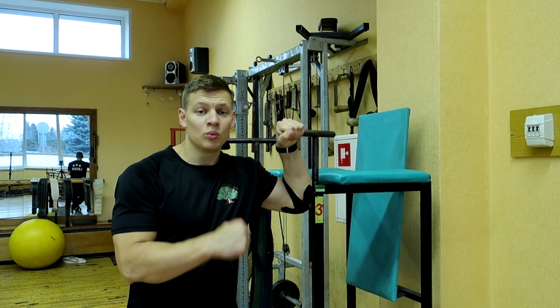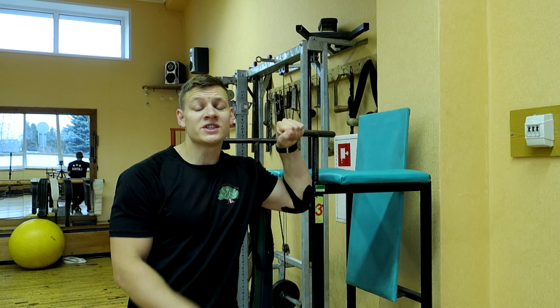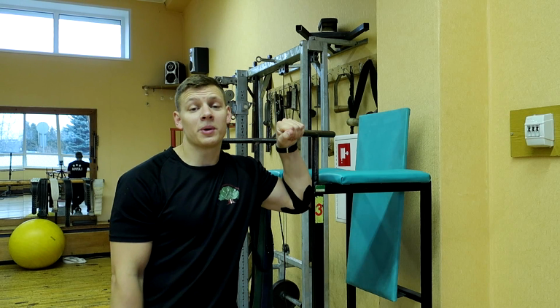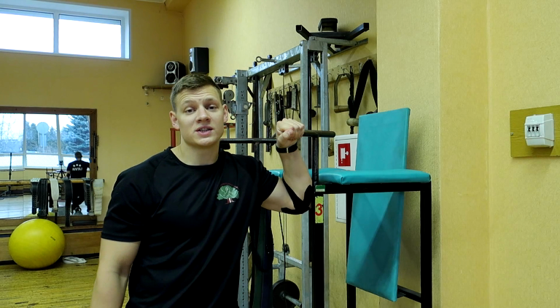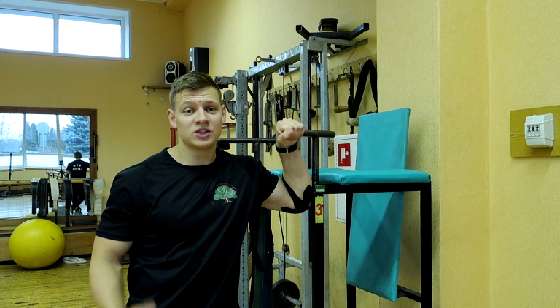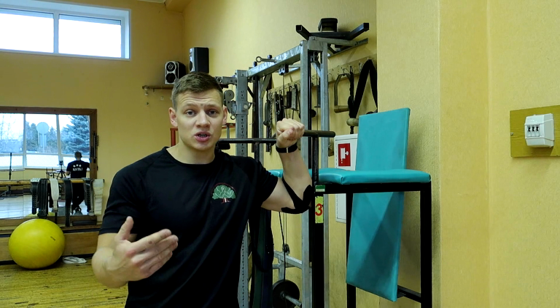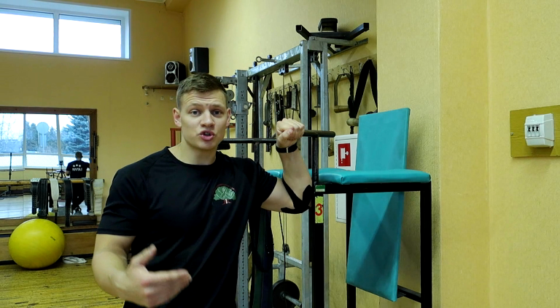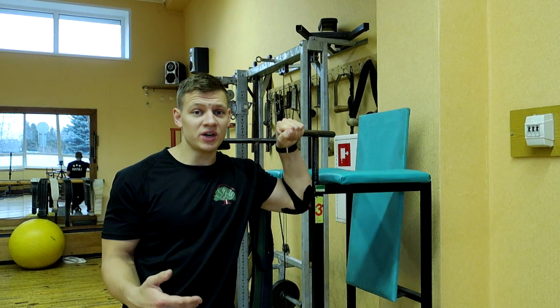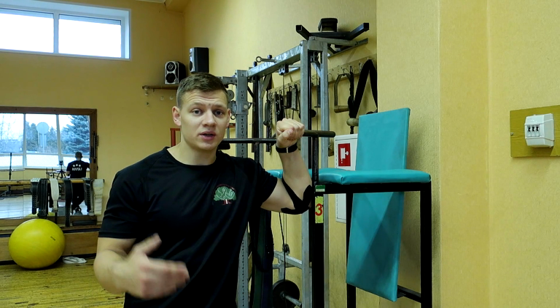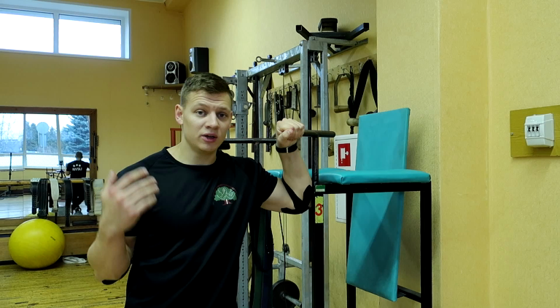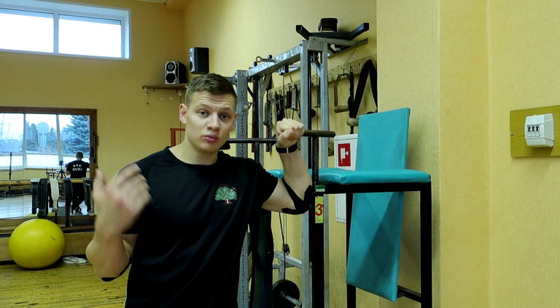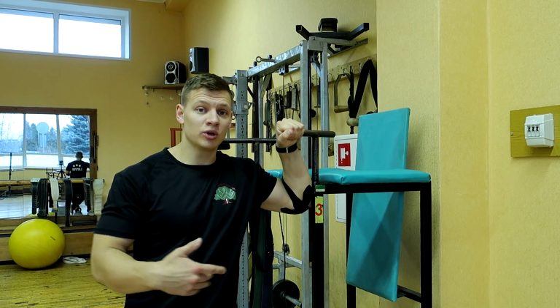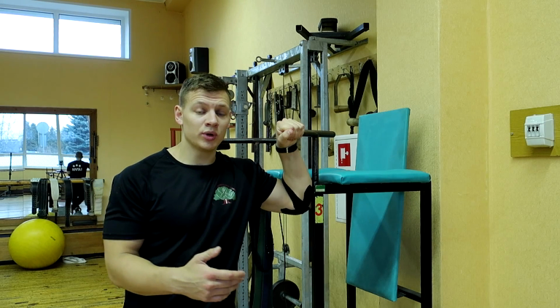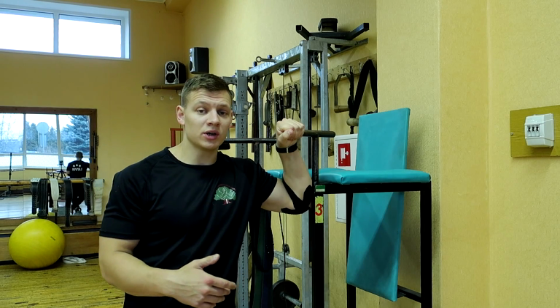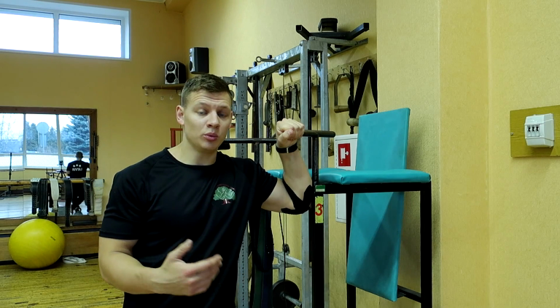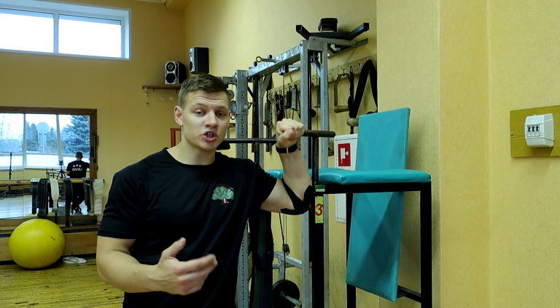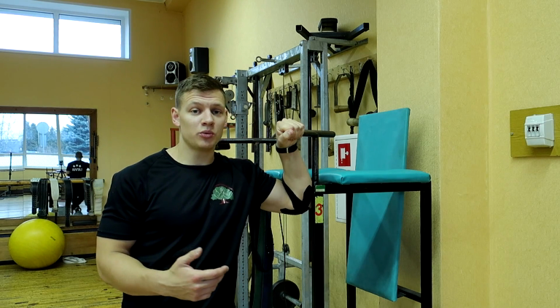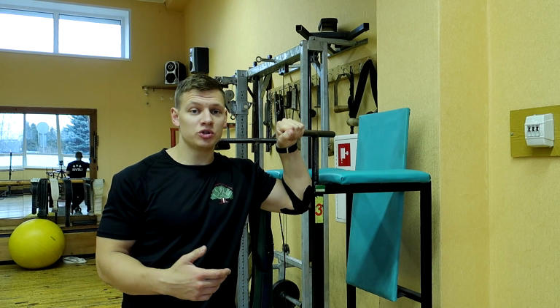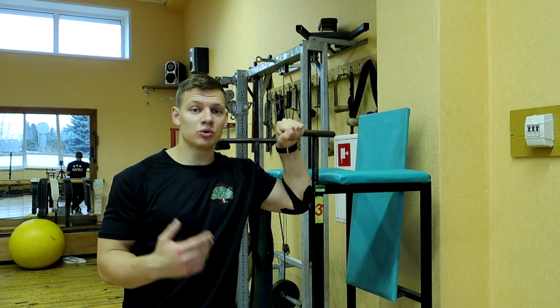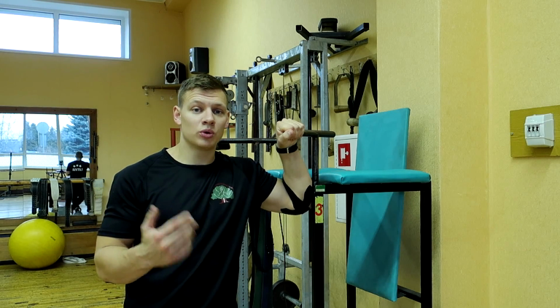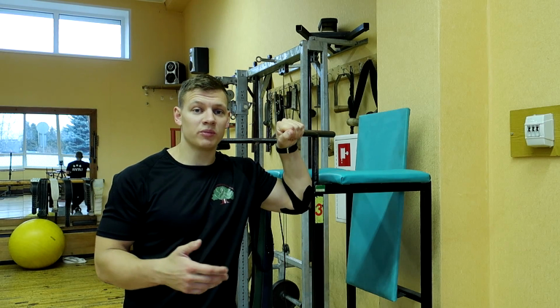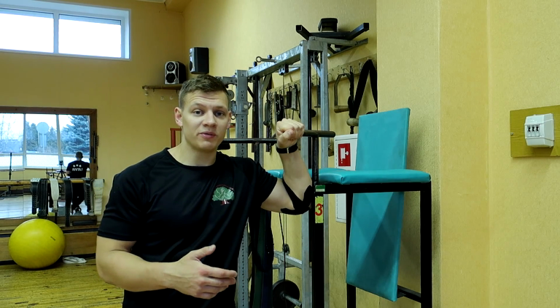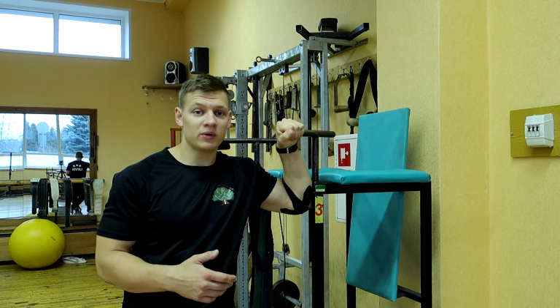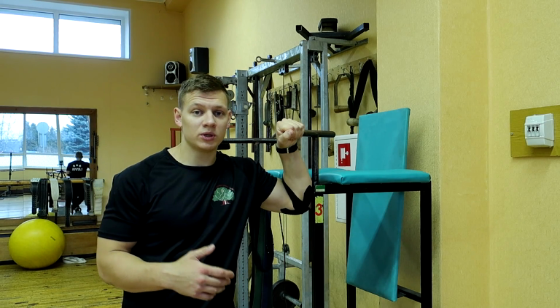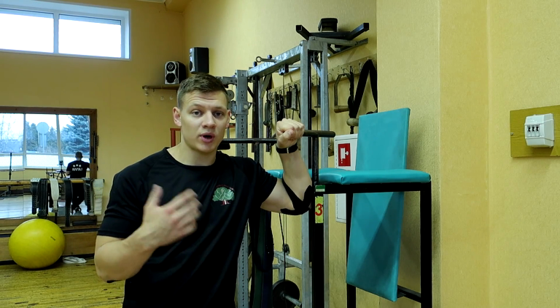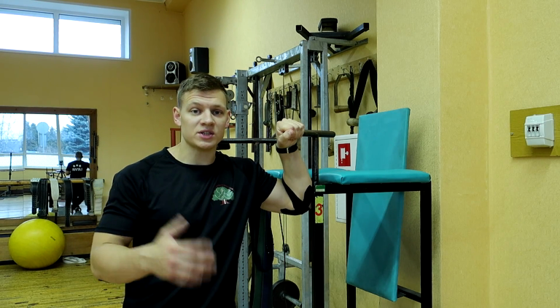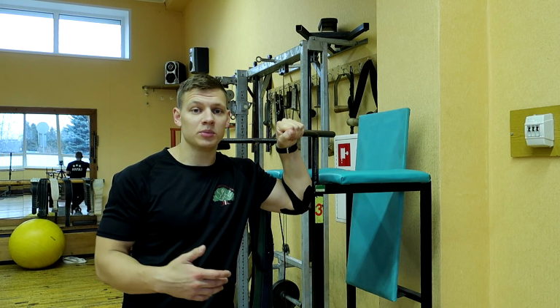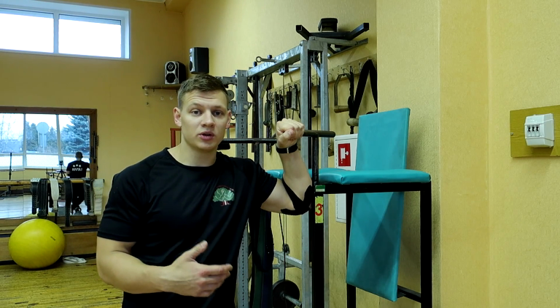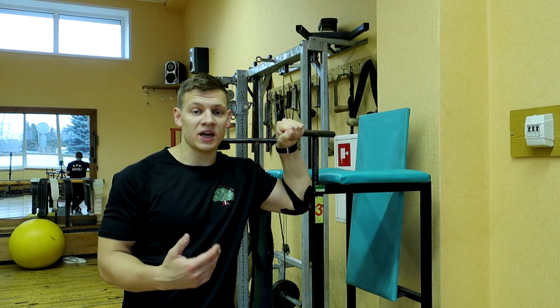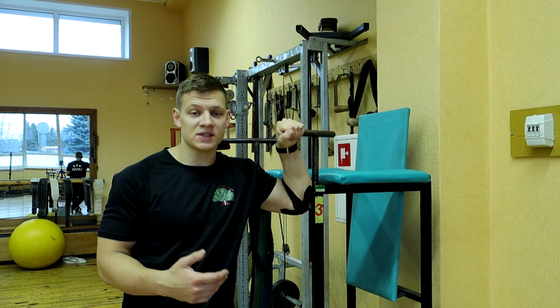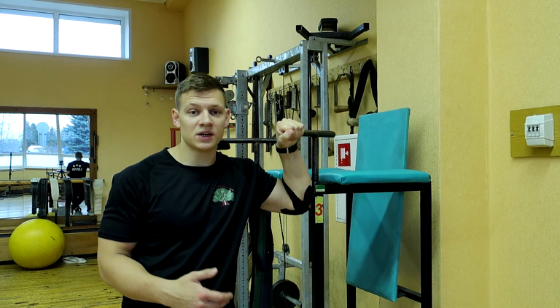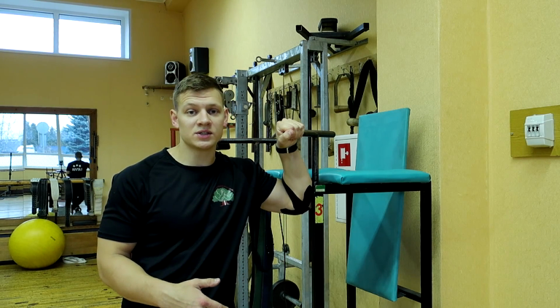What's up guys? This is Coach Trey, and real quick I want to share with you one of my favorite tricep builder exercises.